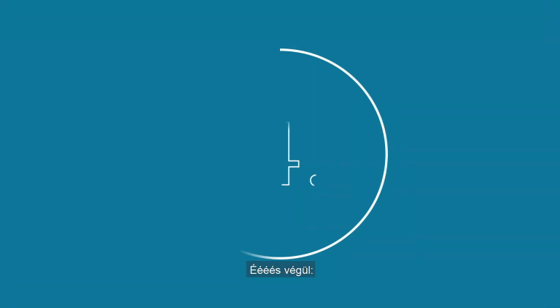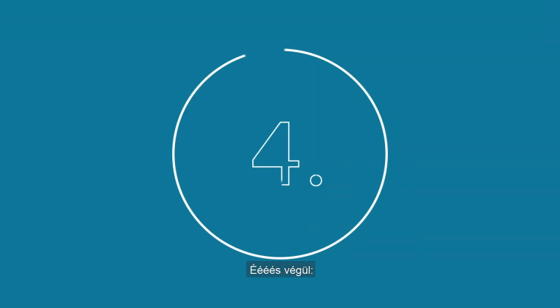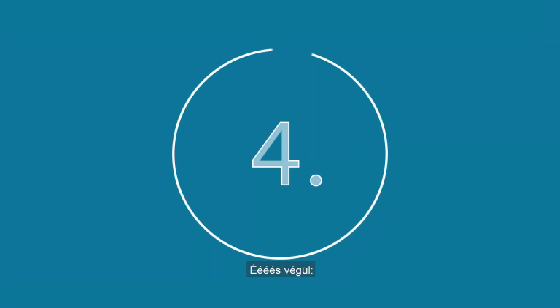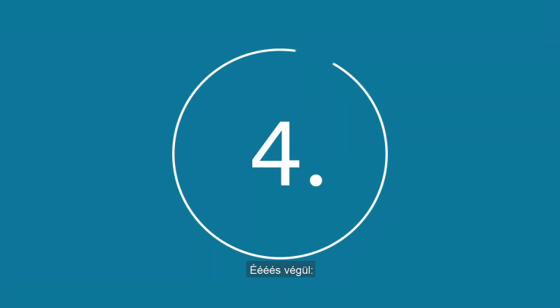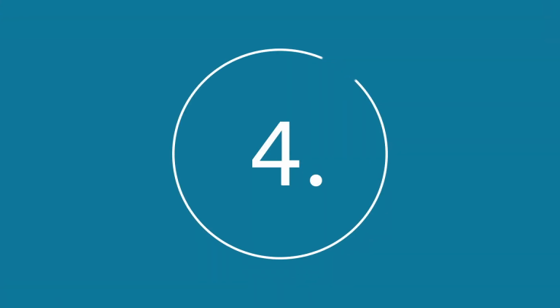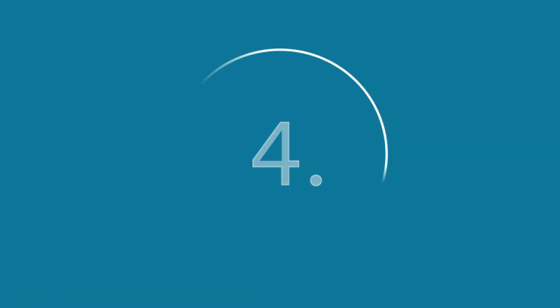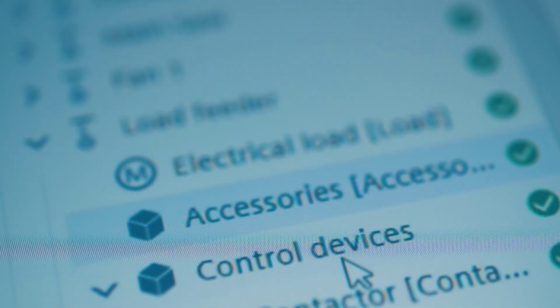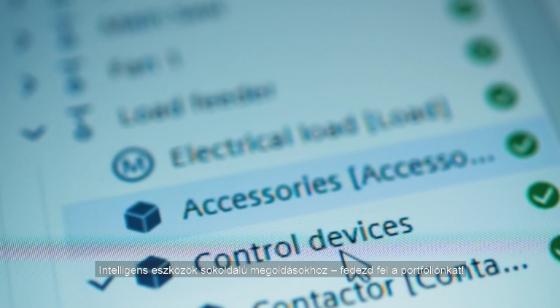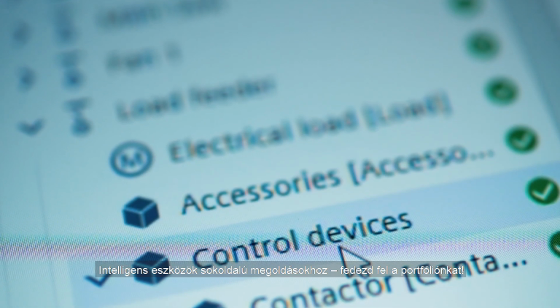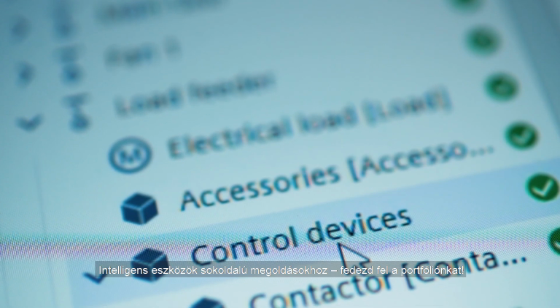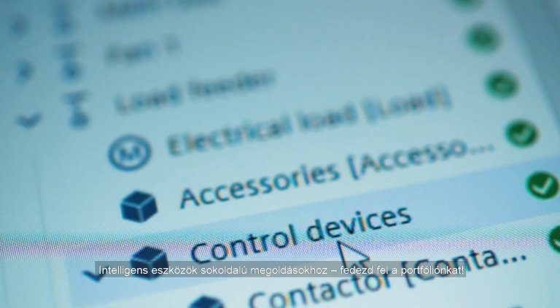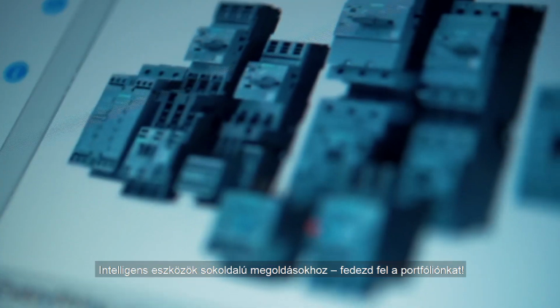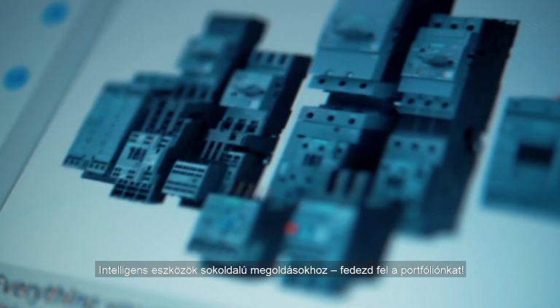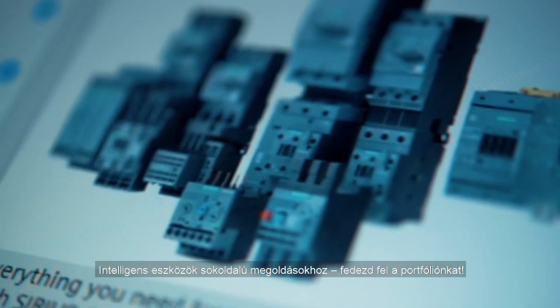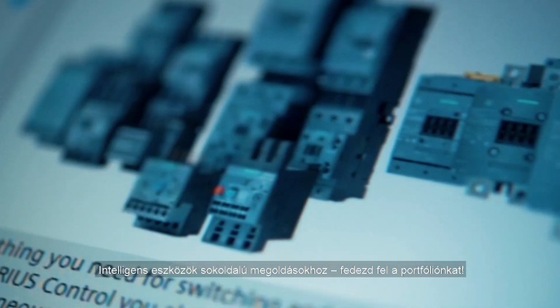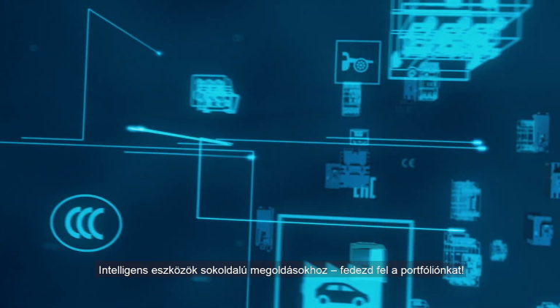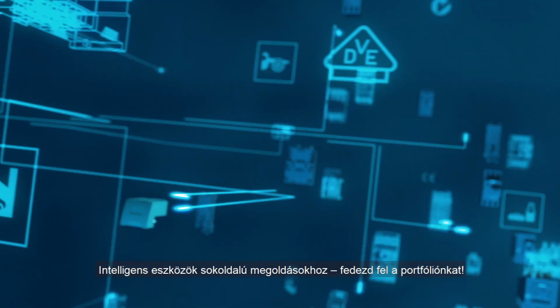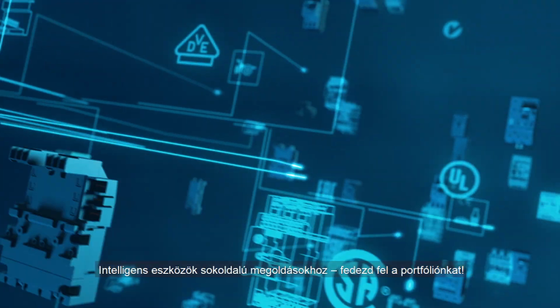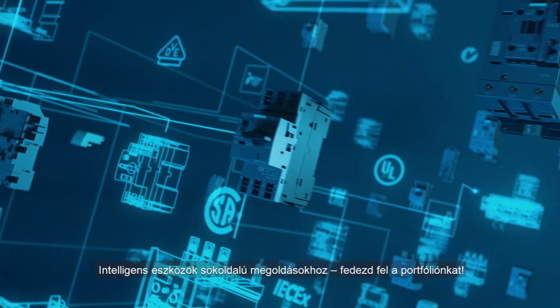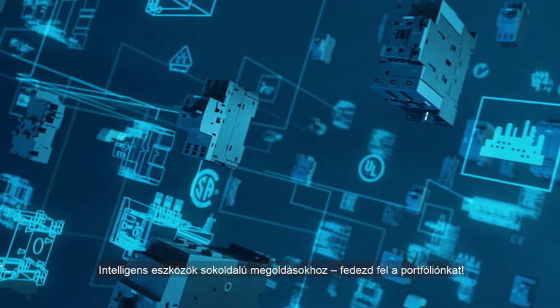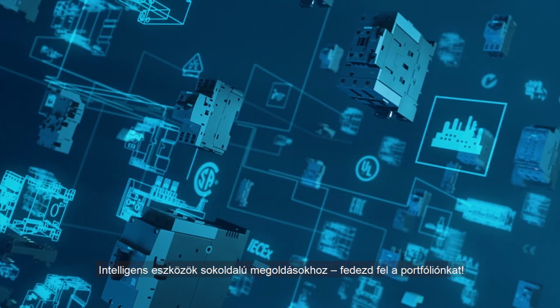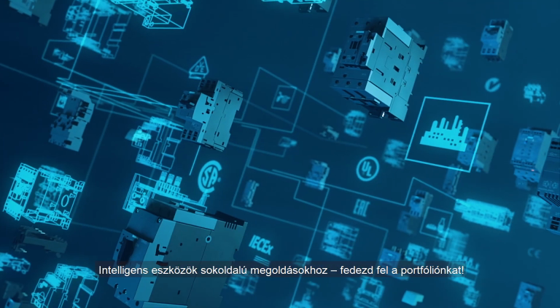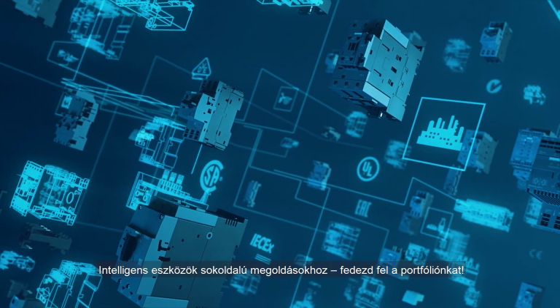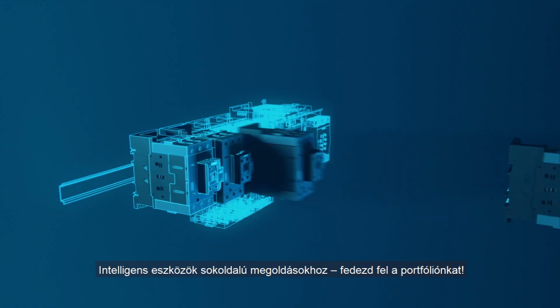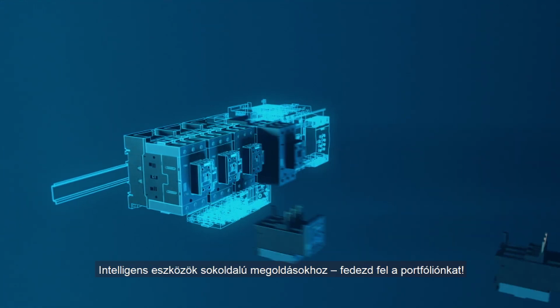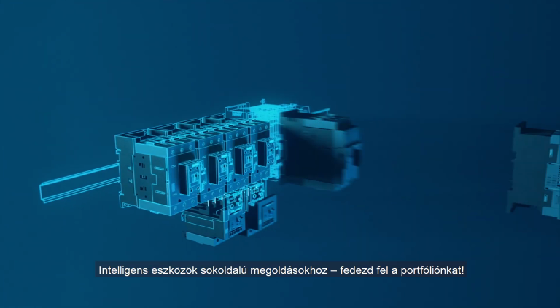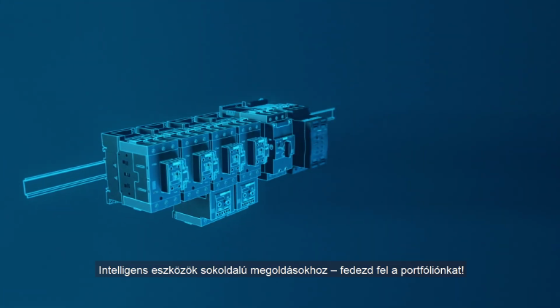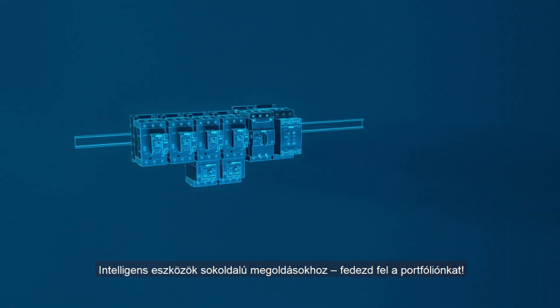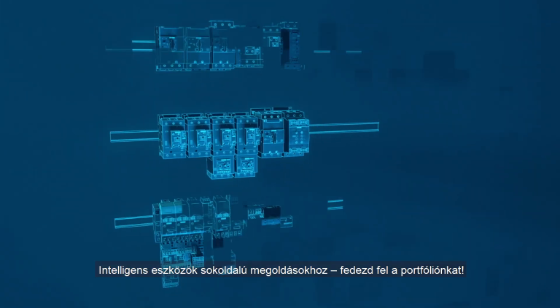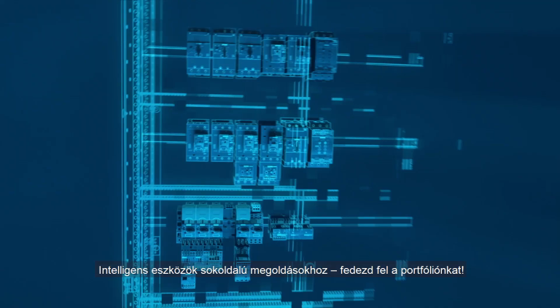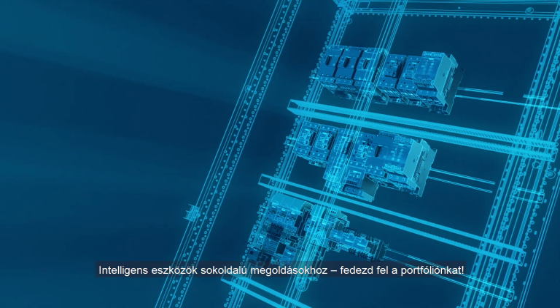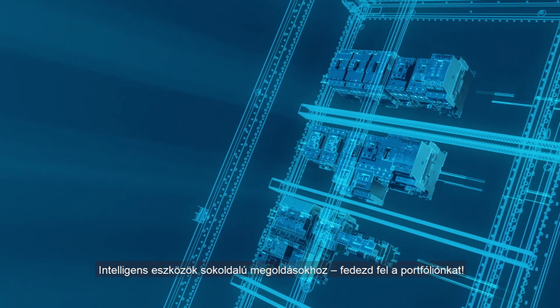And fourthly, intelligent devices for versatile solutions. Experience the supported portfolio.